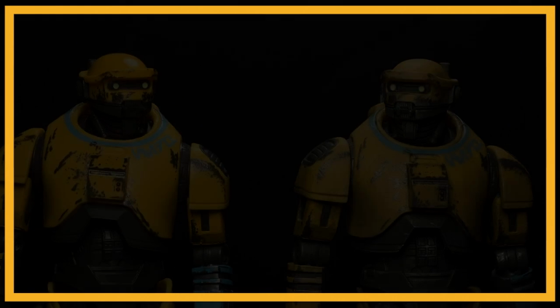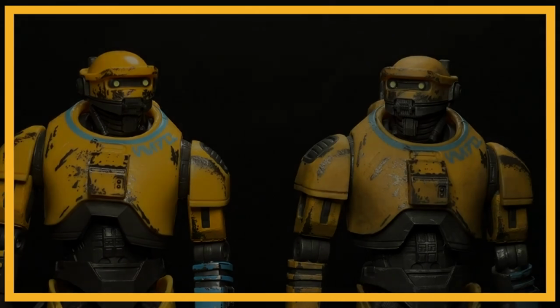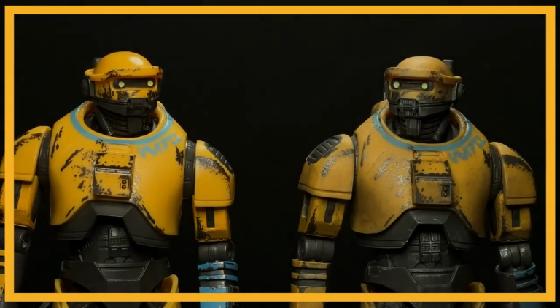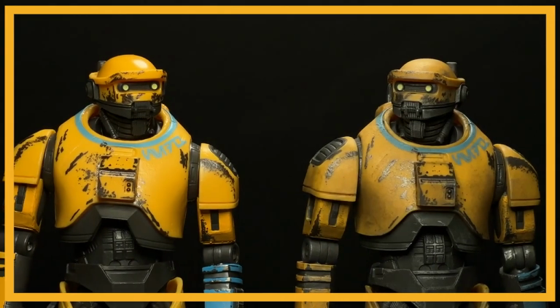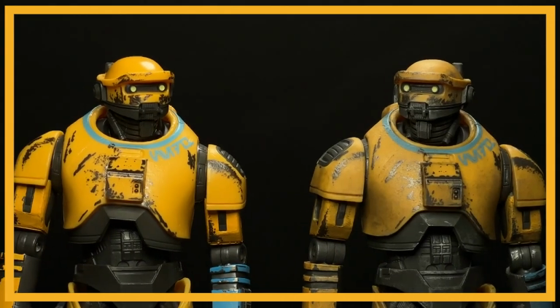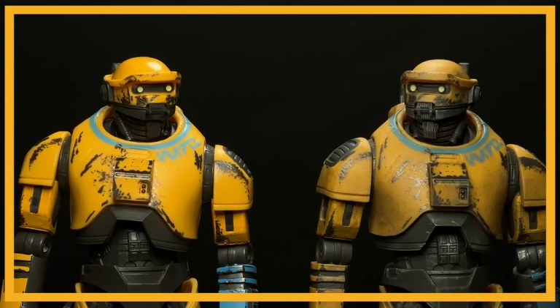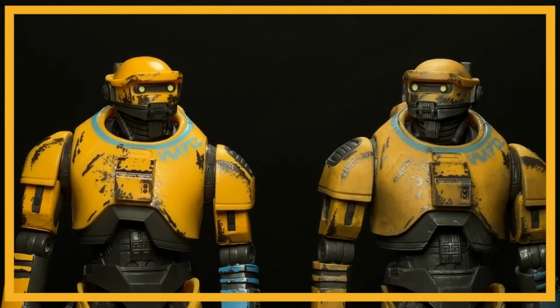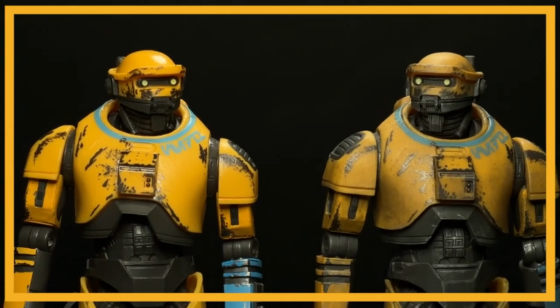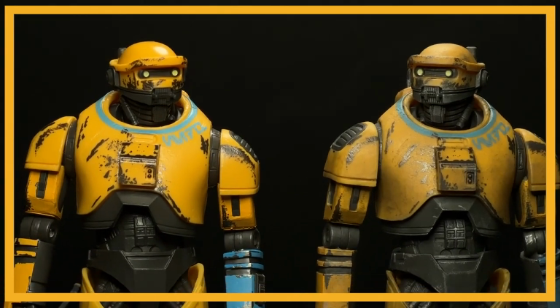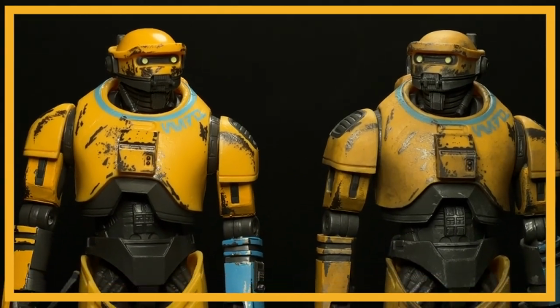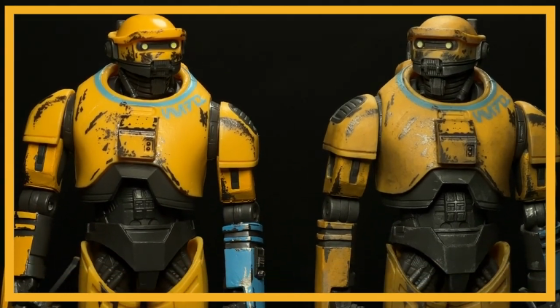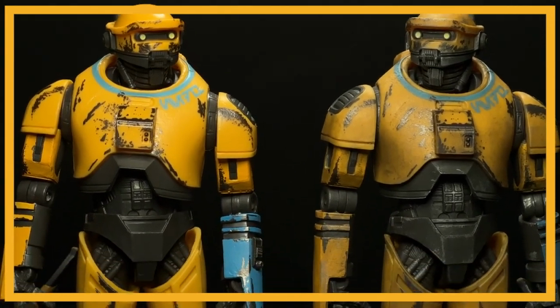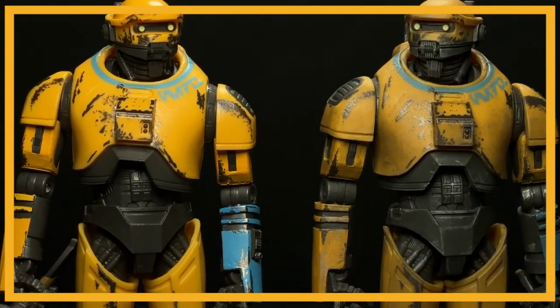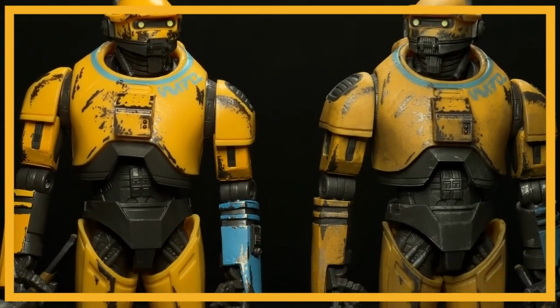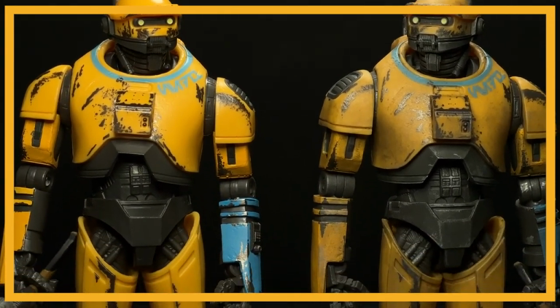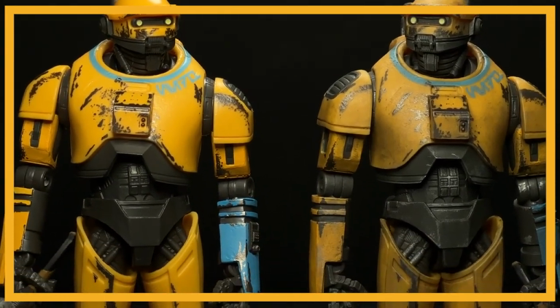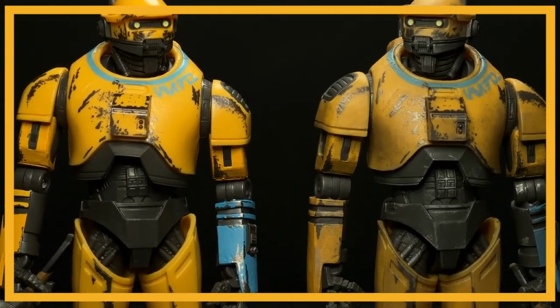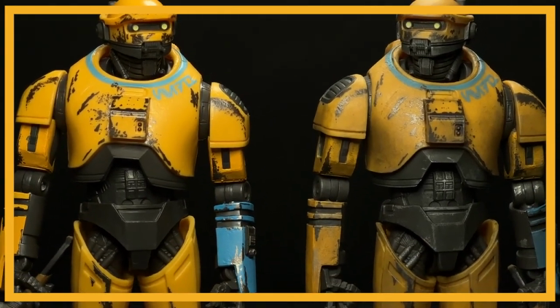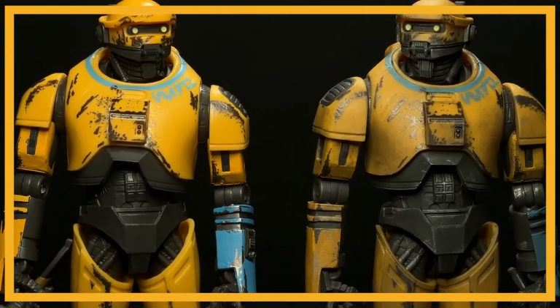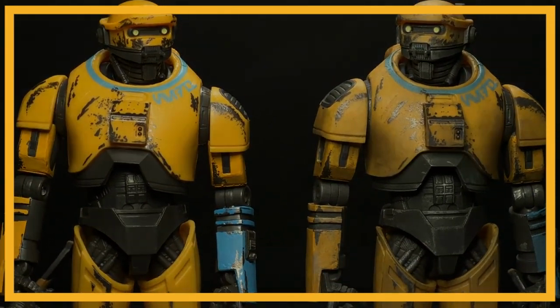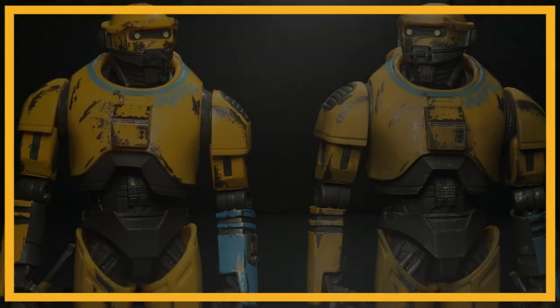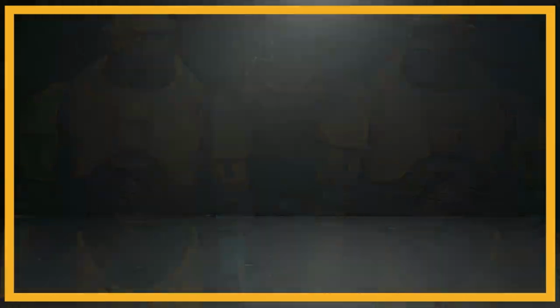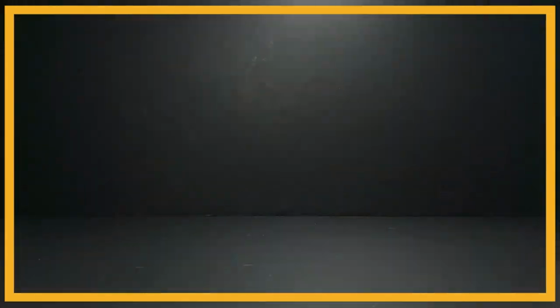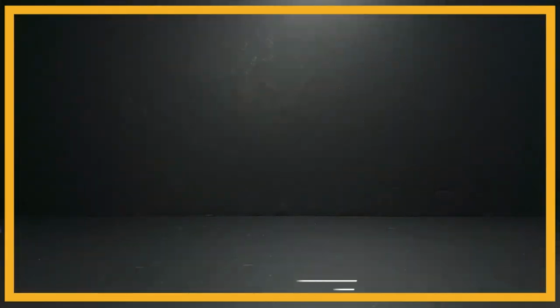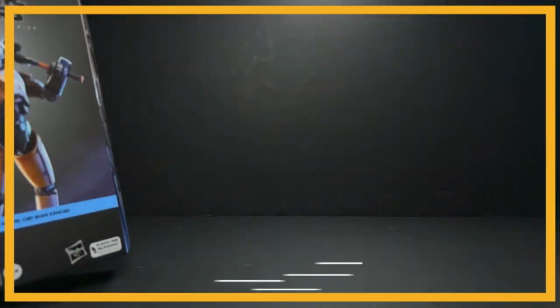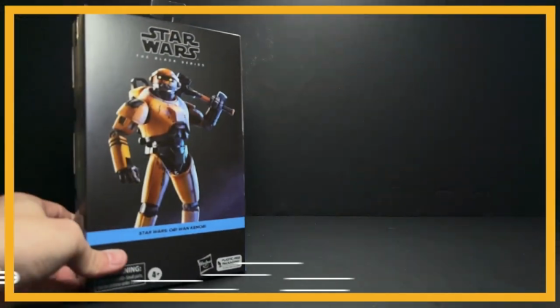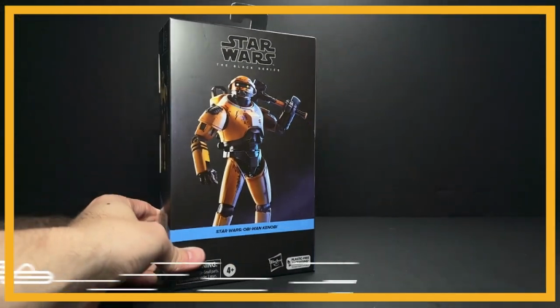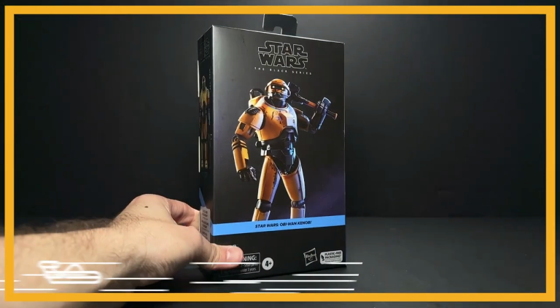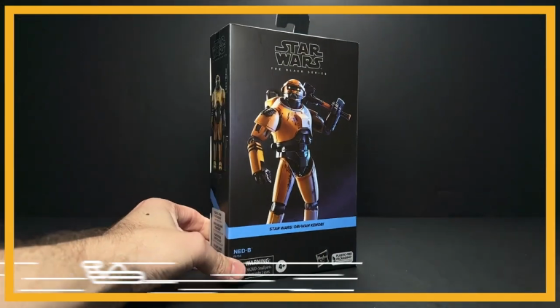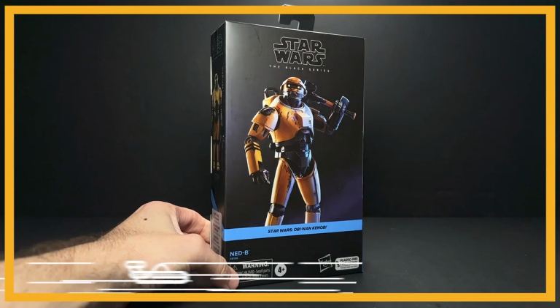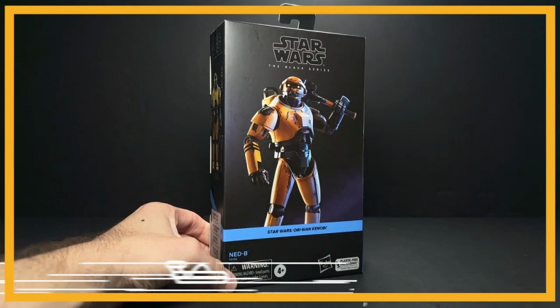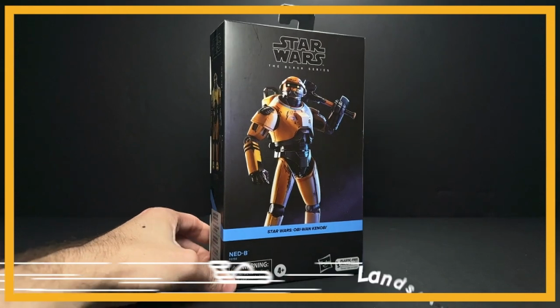This is the Black Series Ned-B, before and after some very simple weathering techniques that I'm going to show you in this video today.